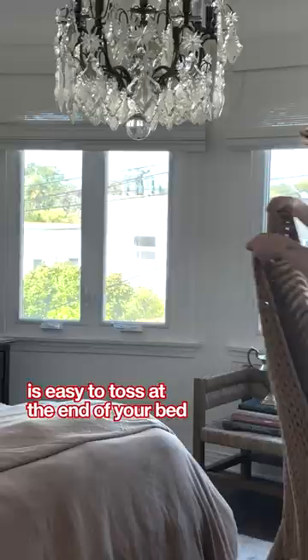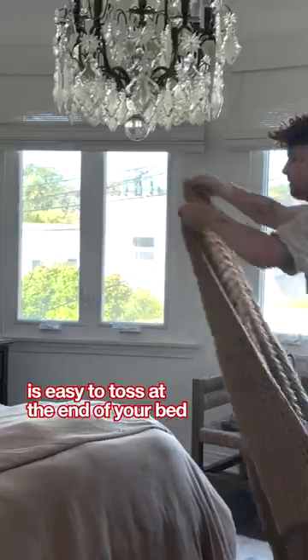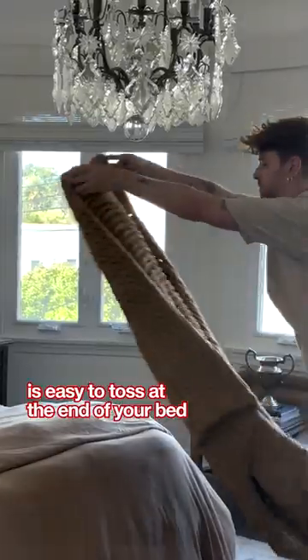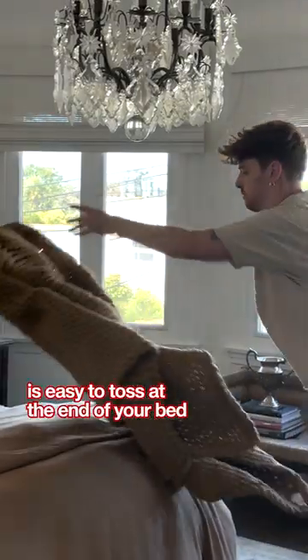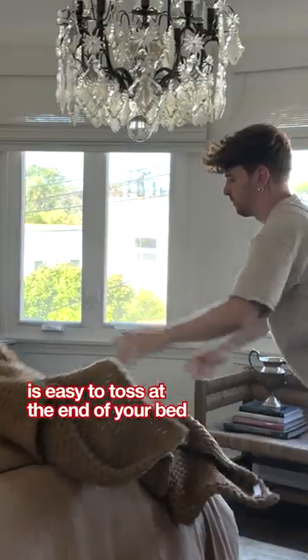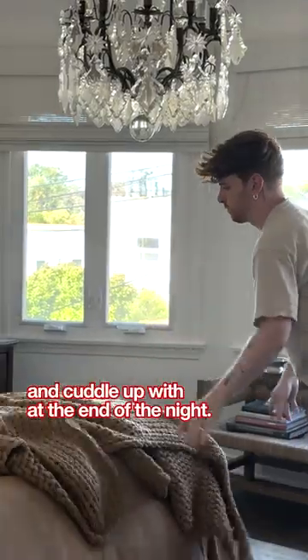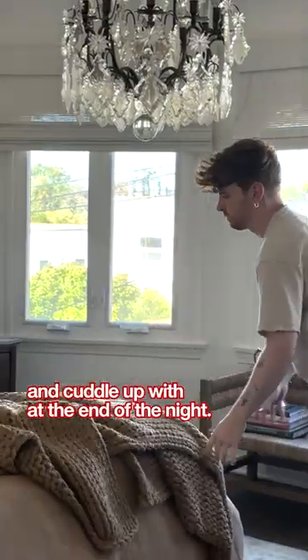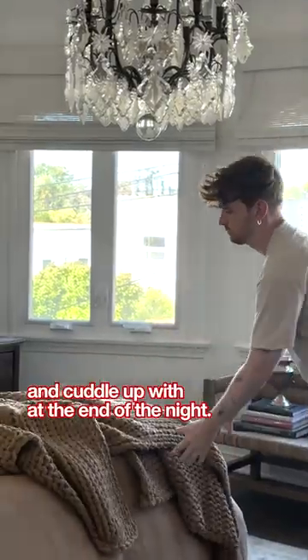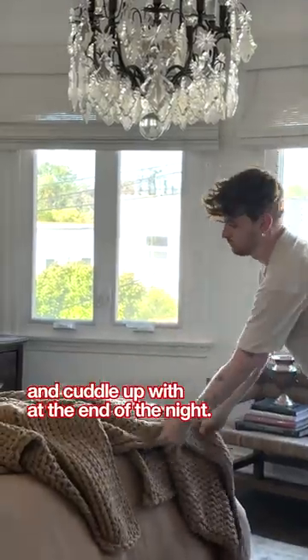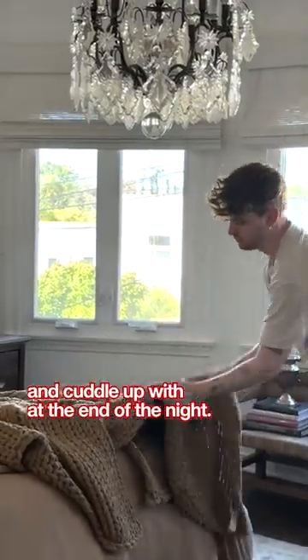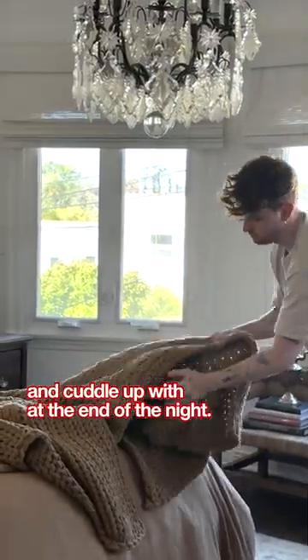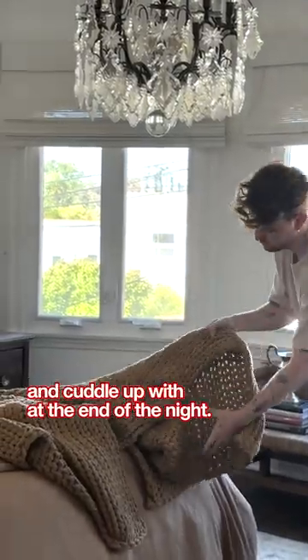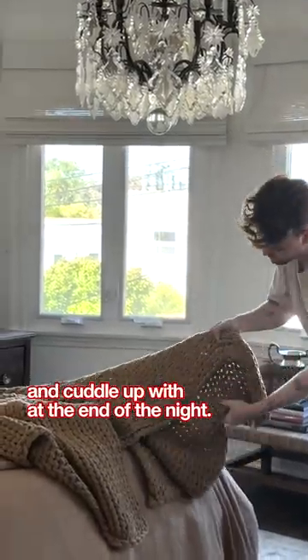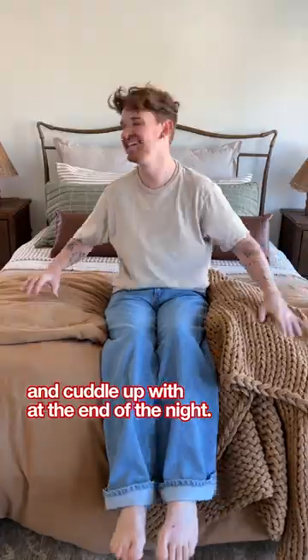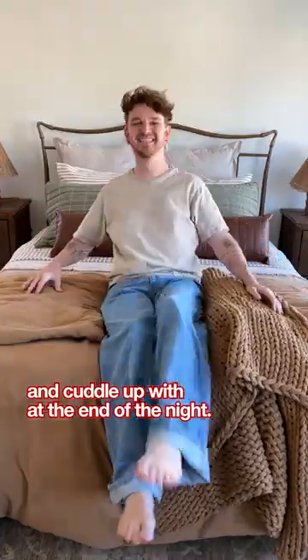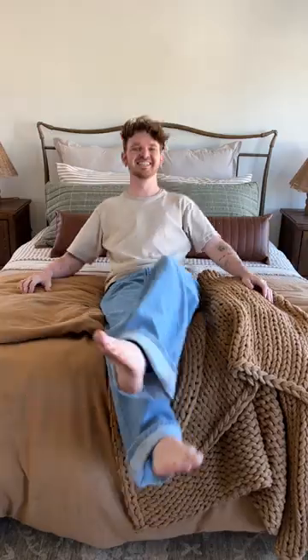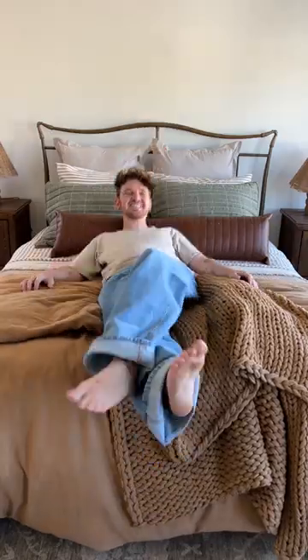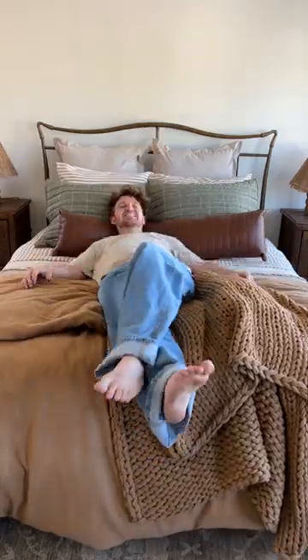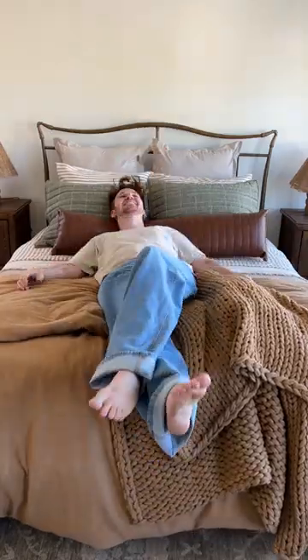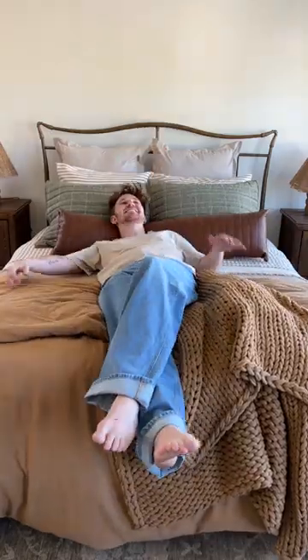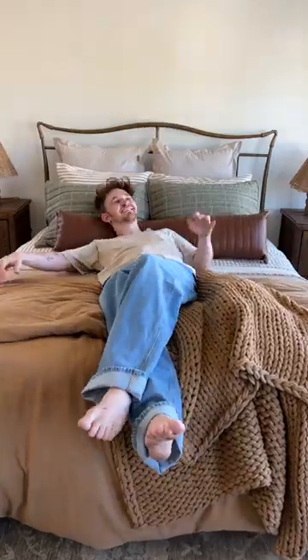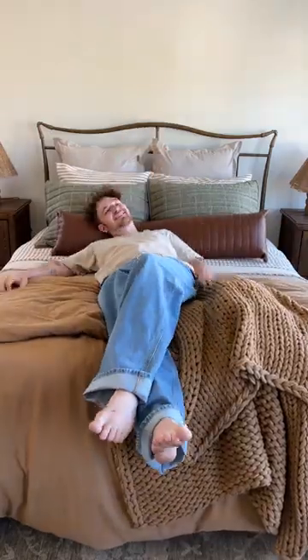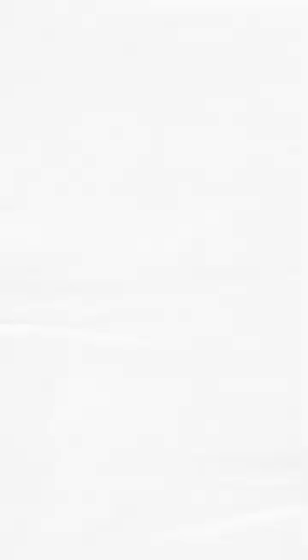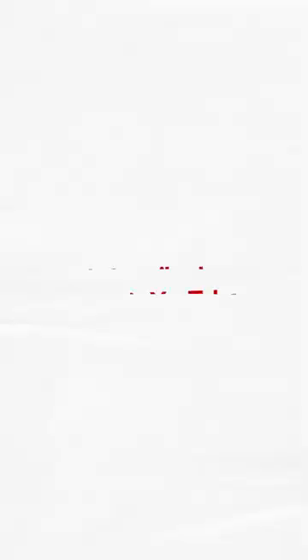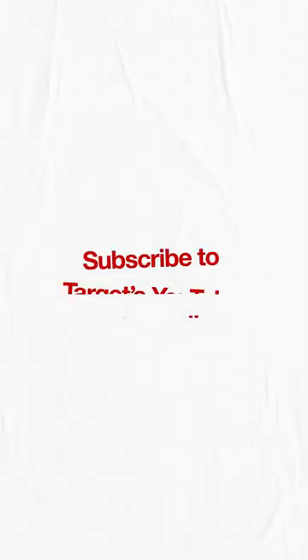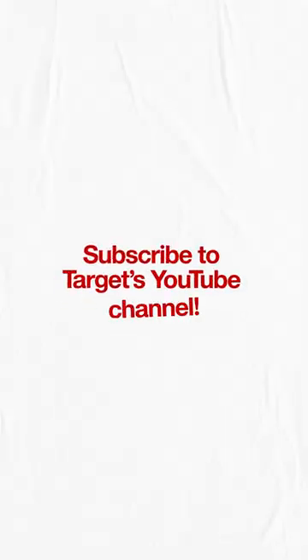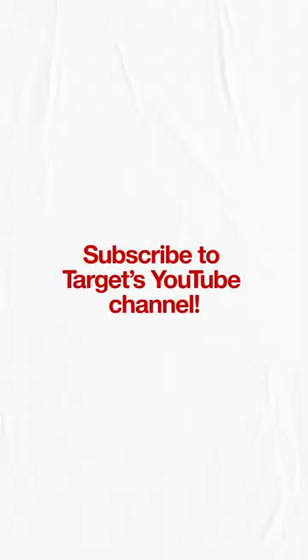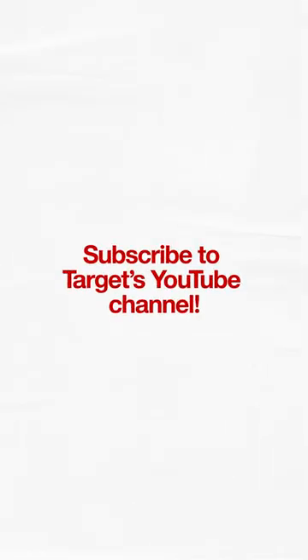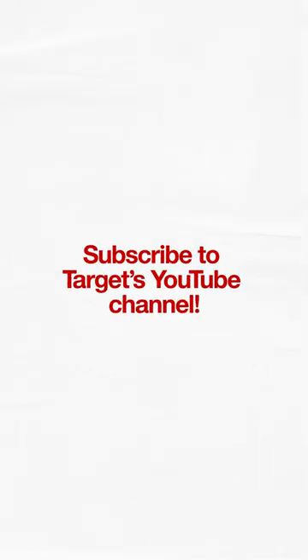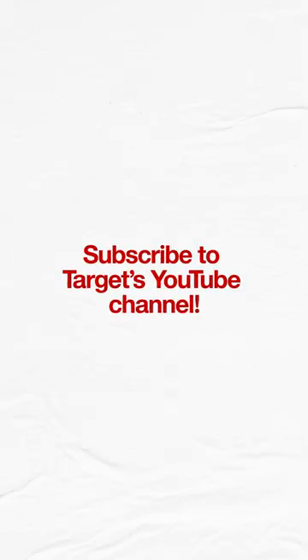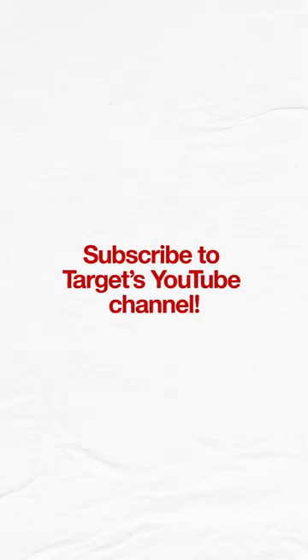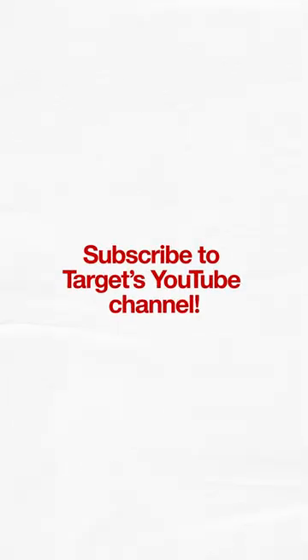Lastly, the throw blanket is easy to toss at the end of your bed and cuddle up with at the end of the night. Subscribe to Target for more how-to's.